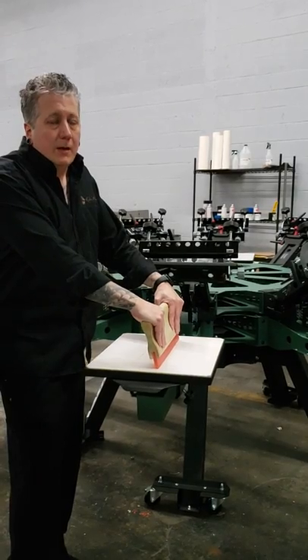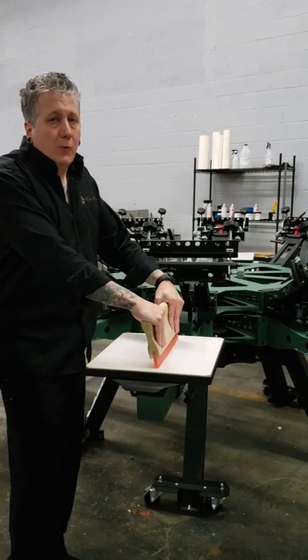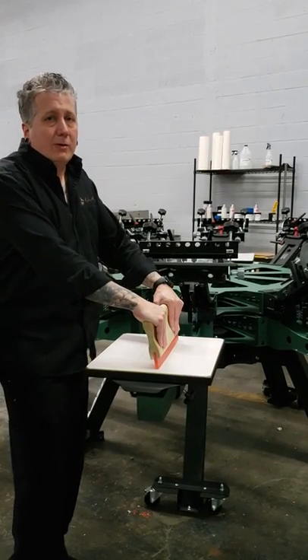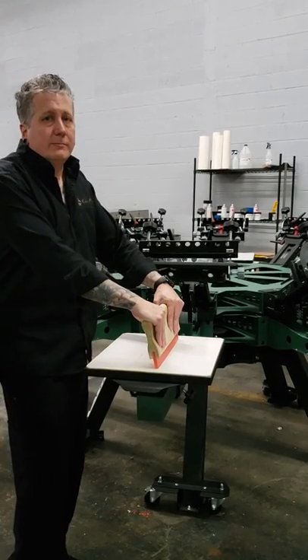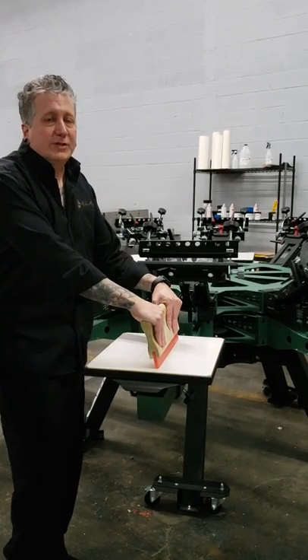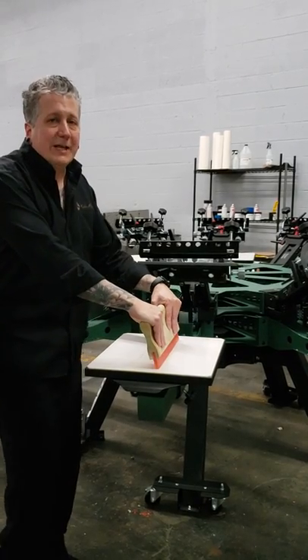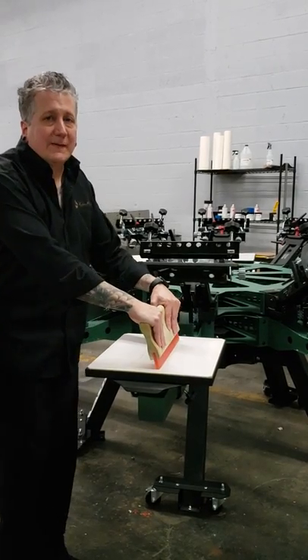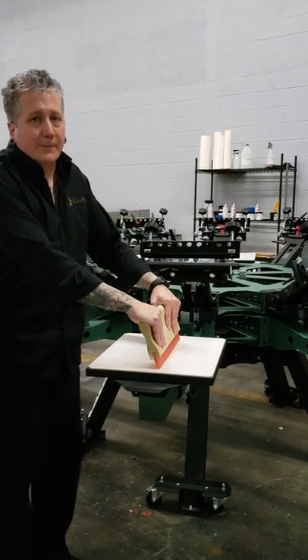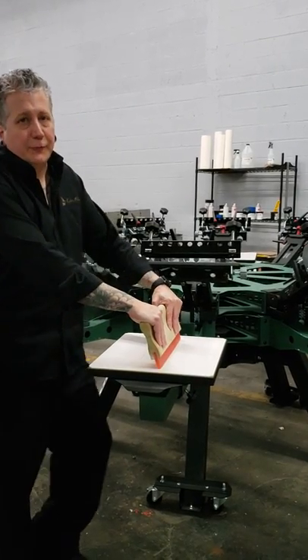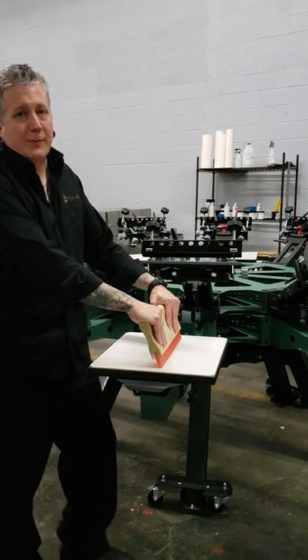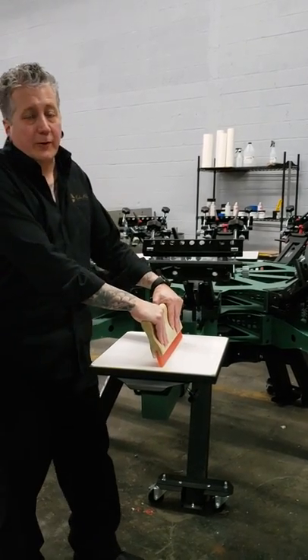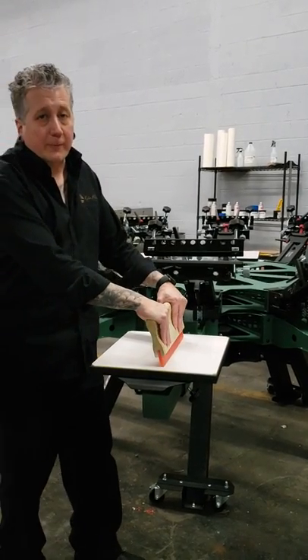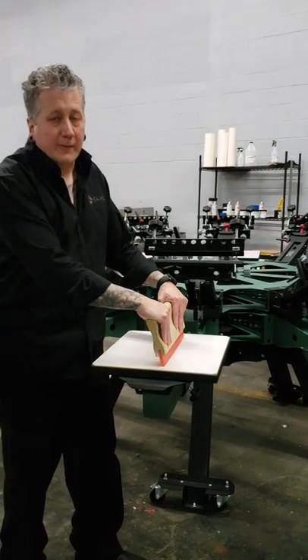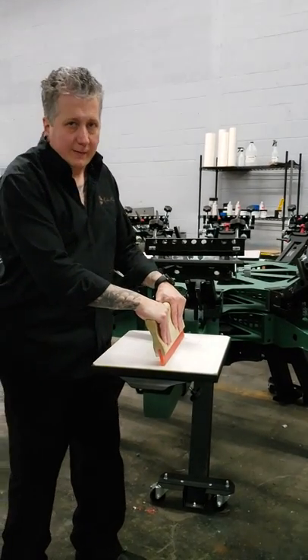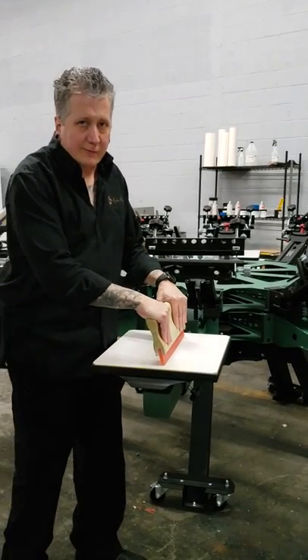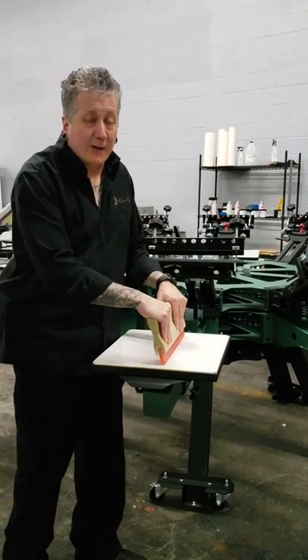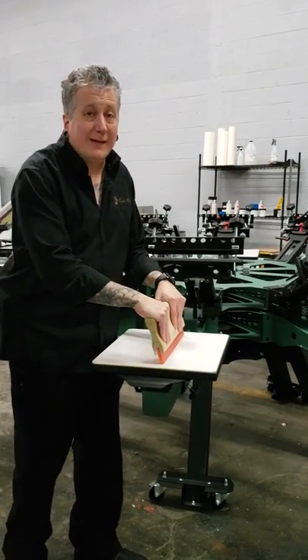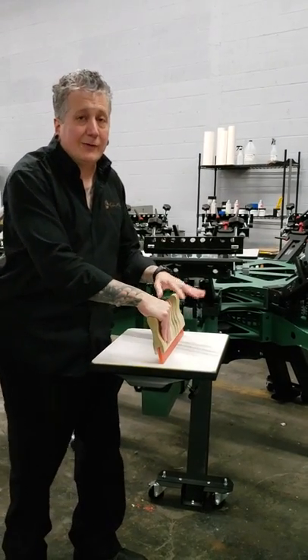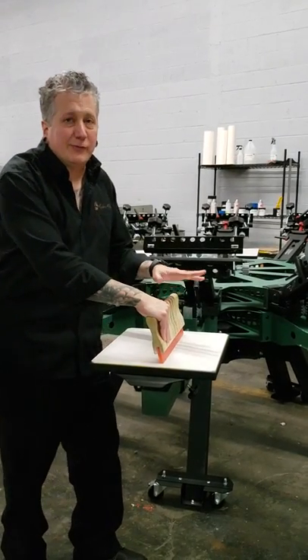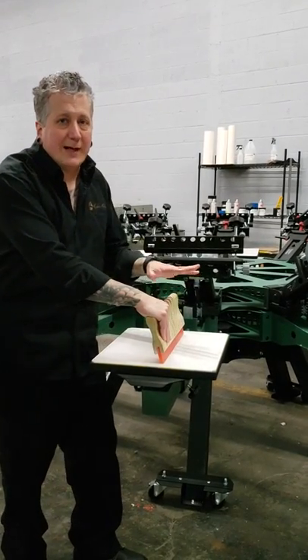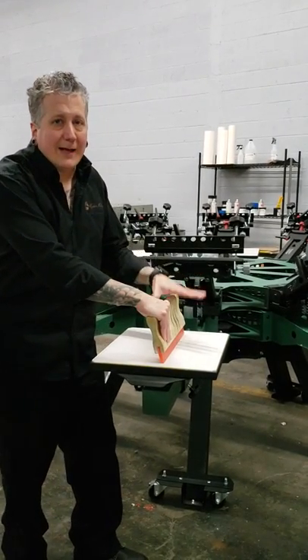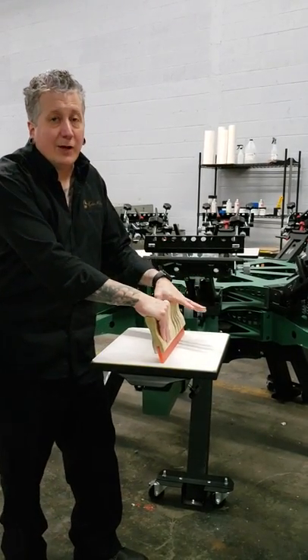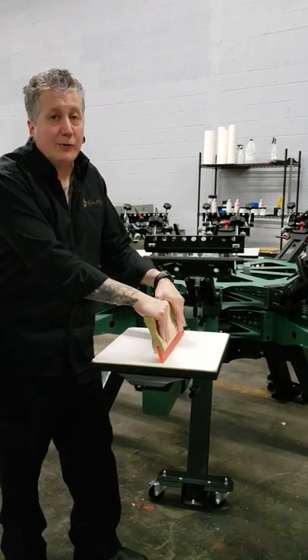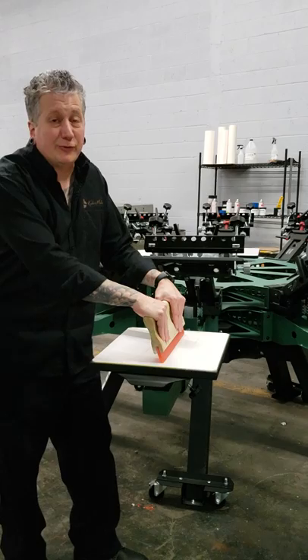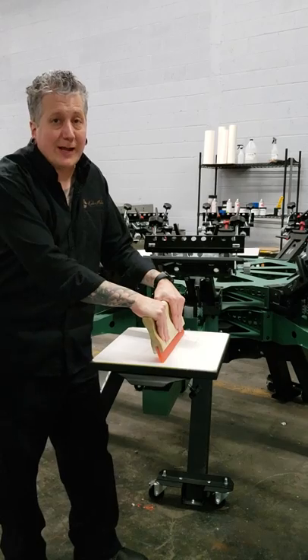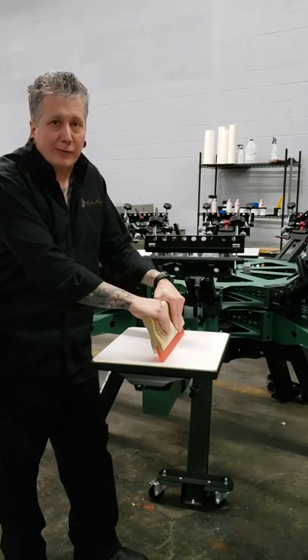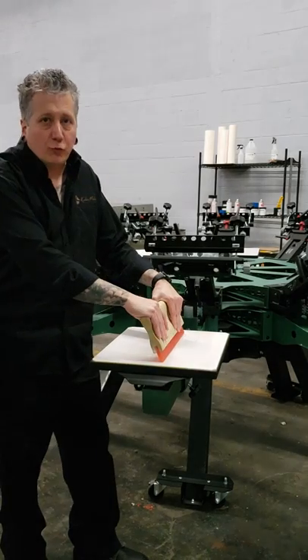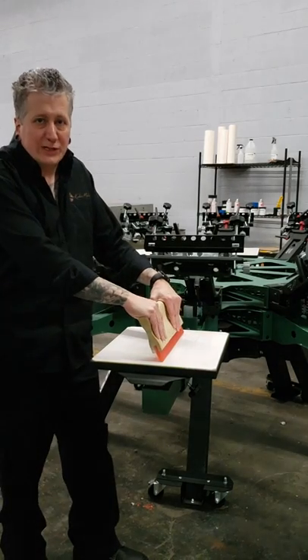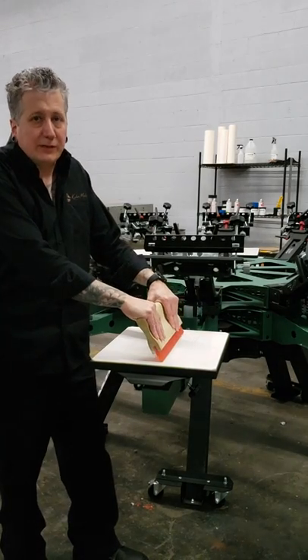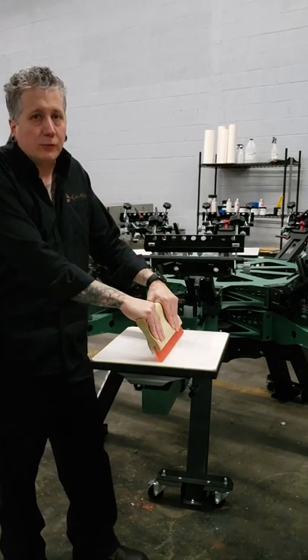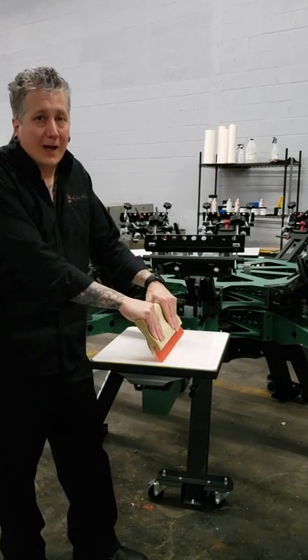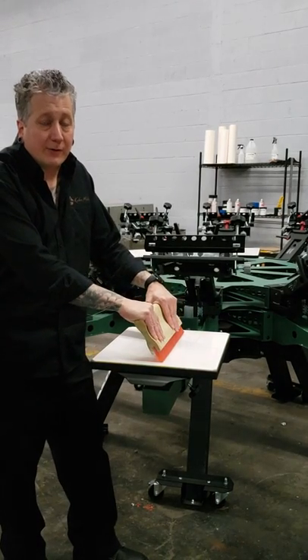Welcome to Keep It Simple Screen Printing. This will be a beginner's guide to understanding squeegee durometers.